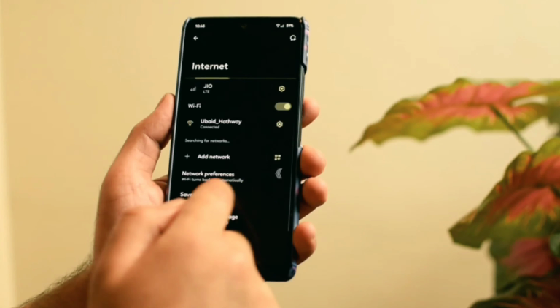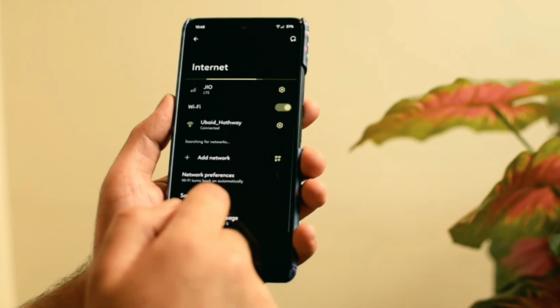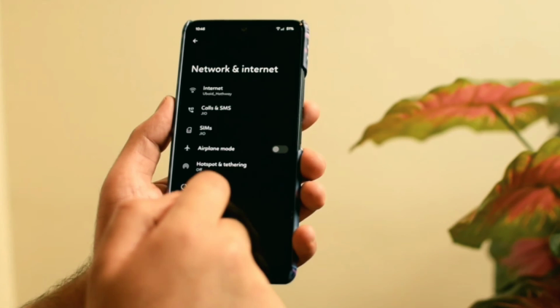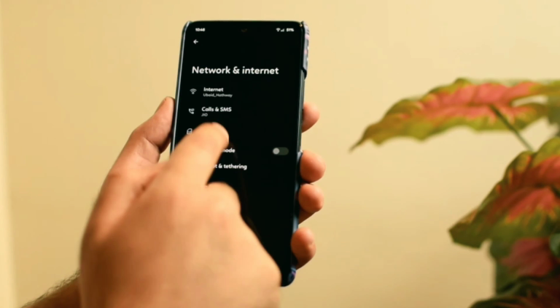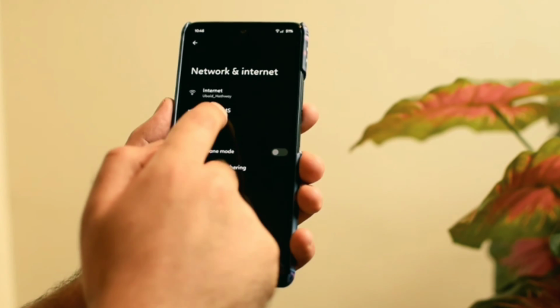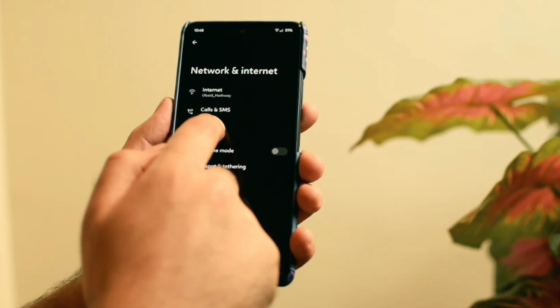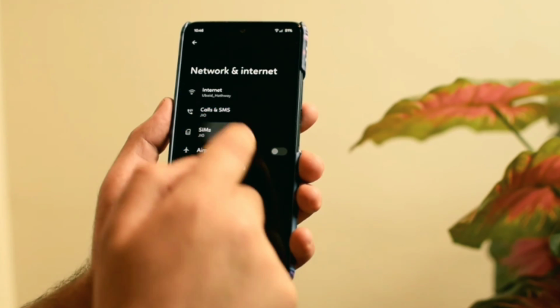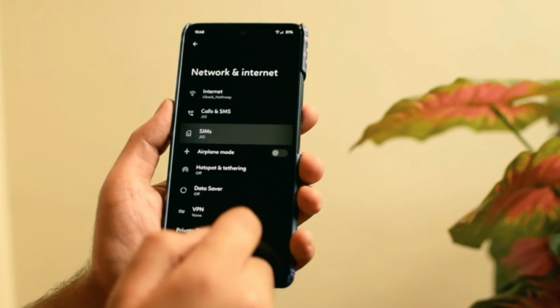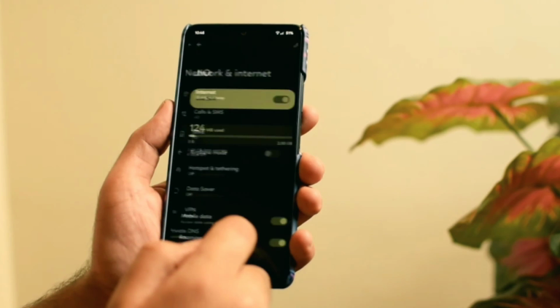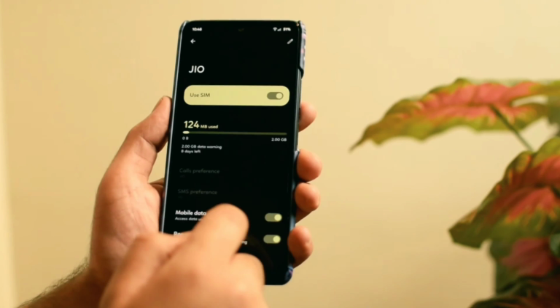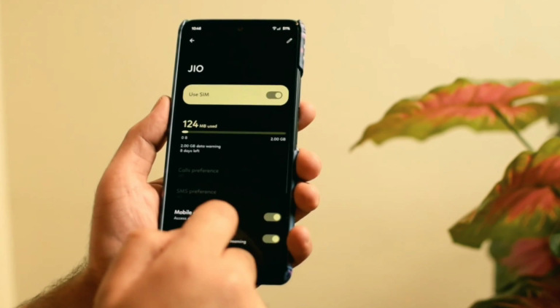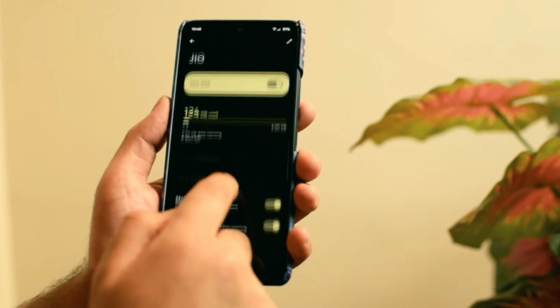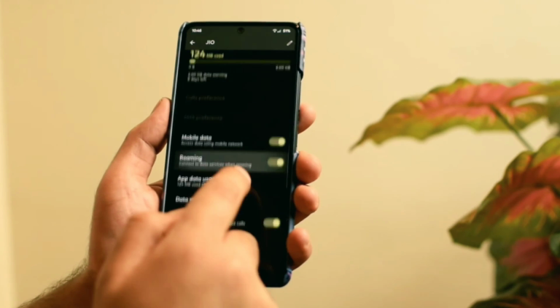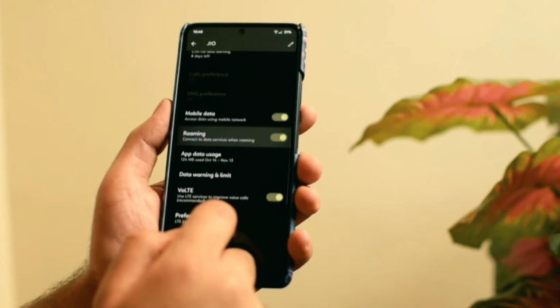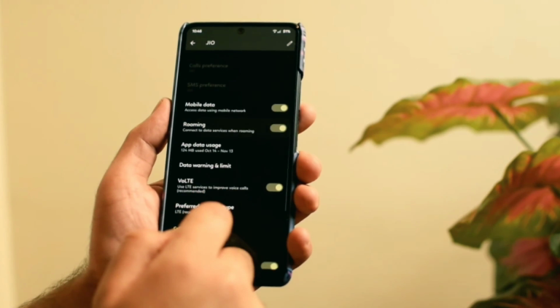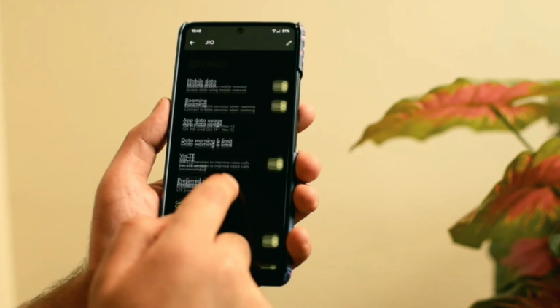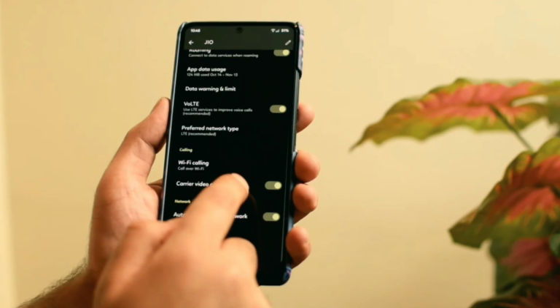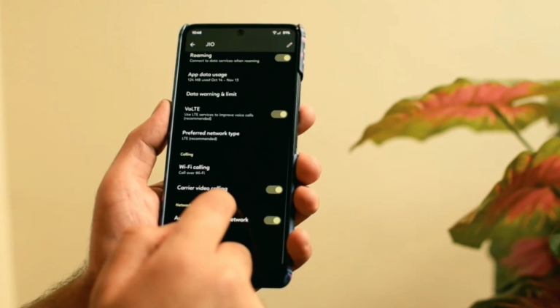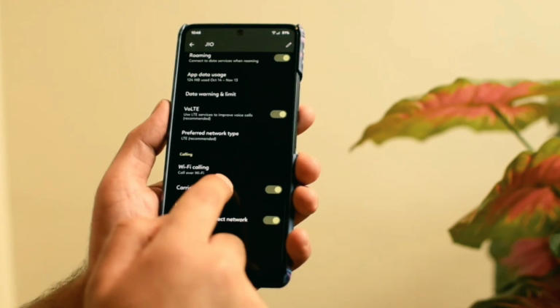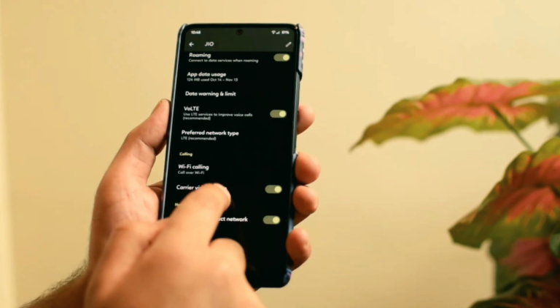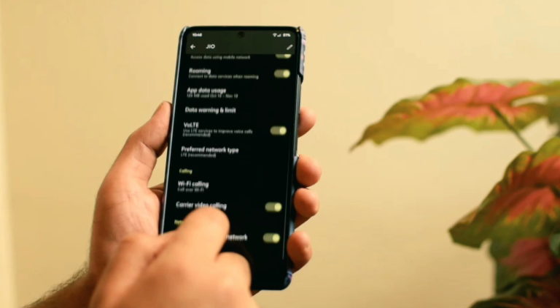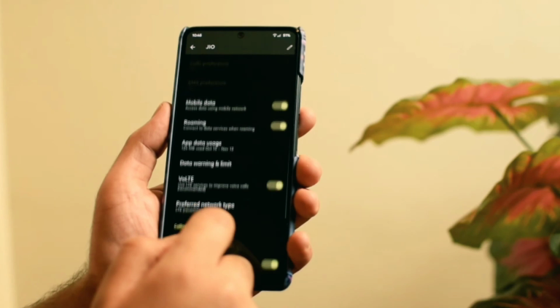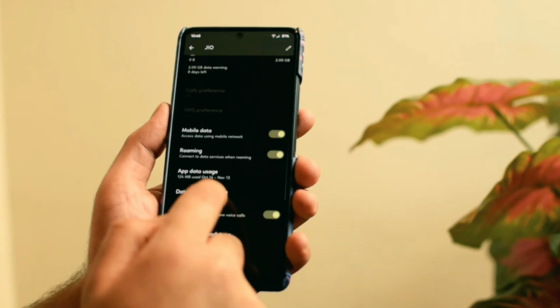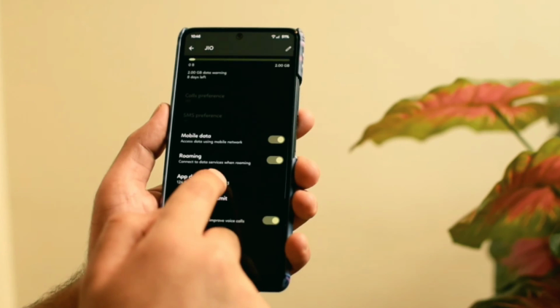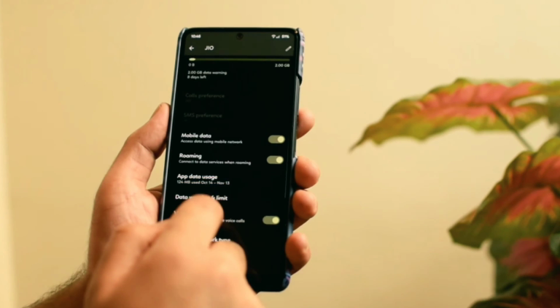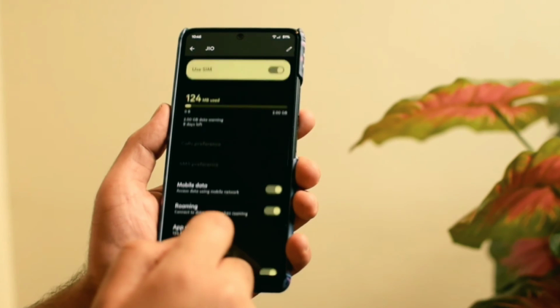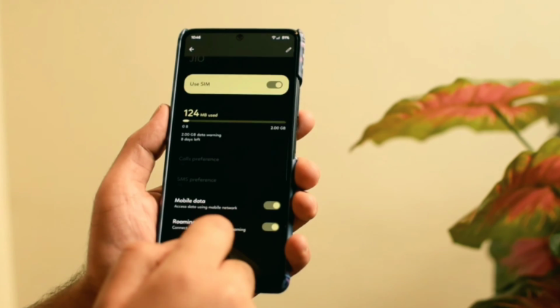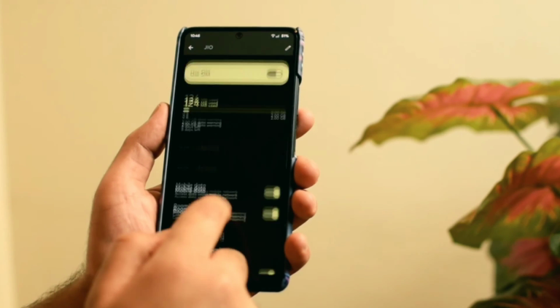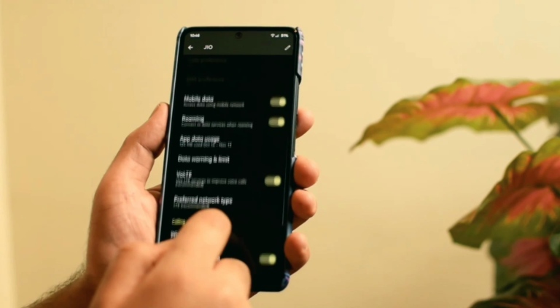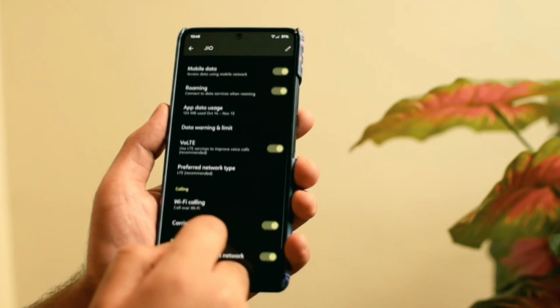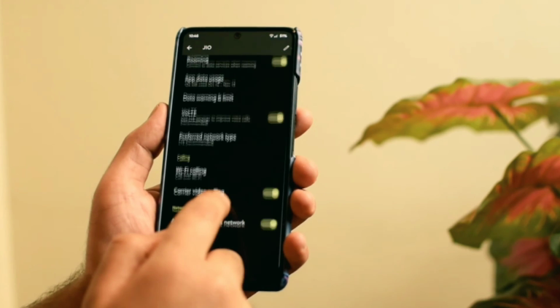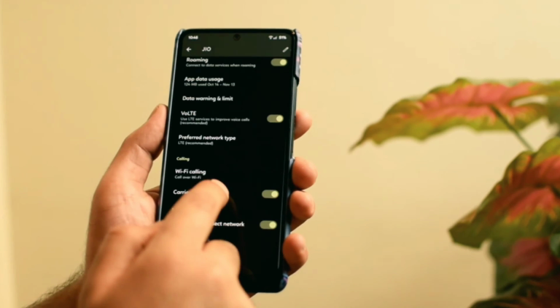When it comes to calling features, you get all the important features like VoLTE, Wi-Fi calling, and carrier video calling, and all these features are working fine.